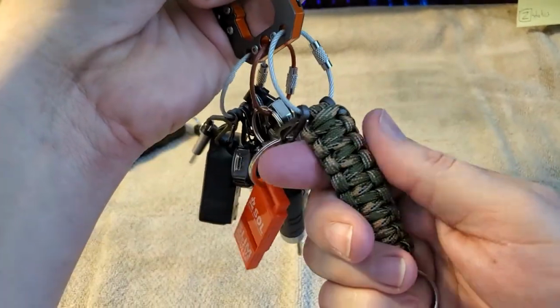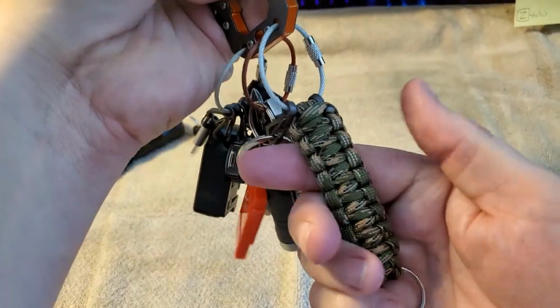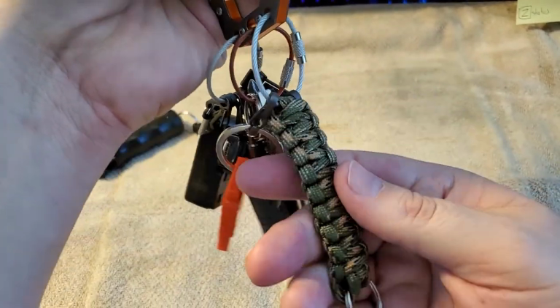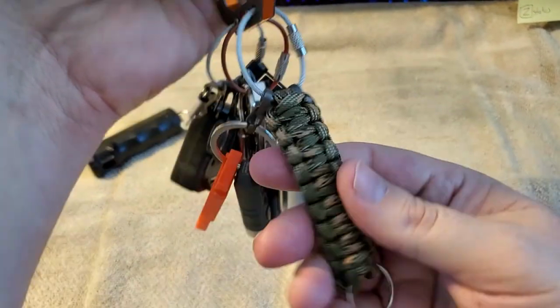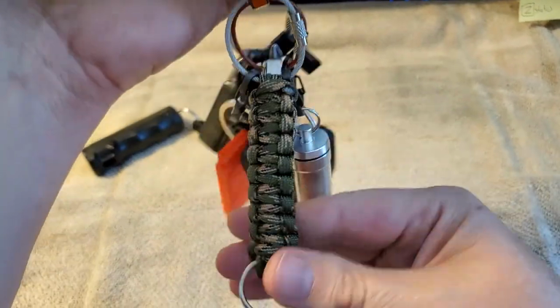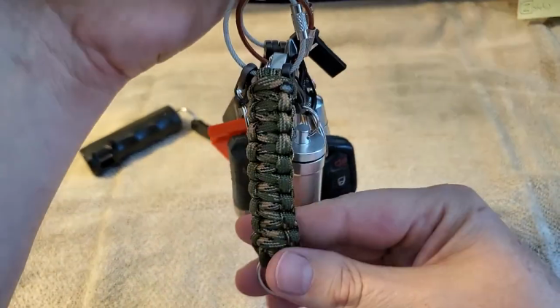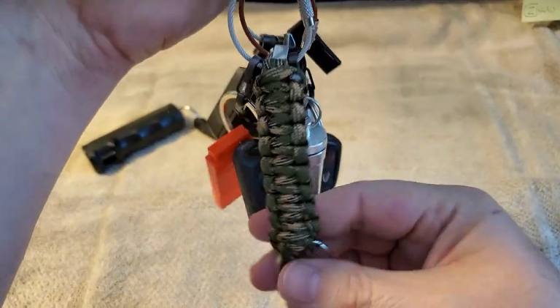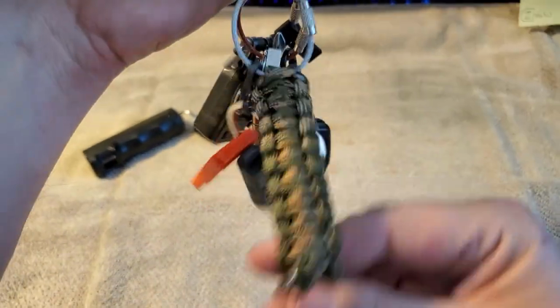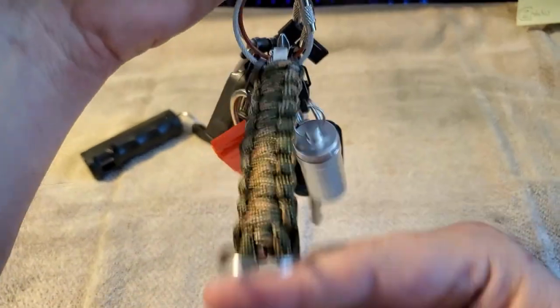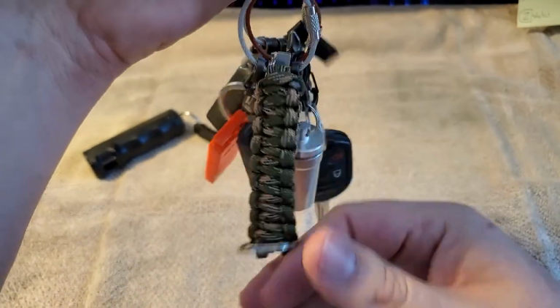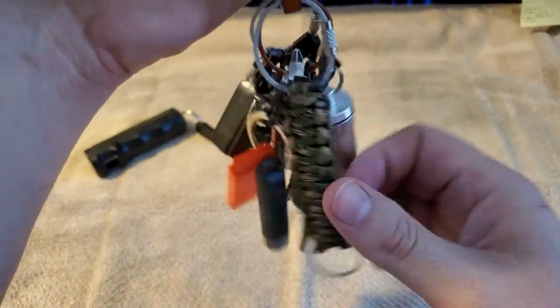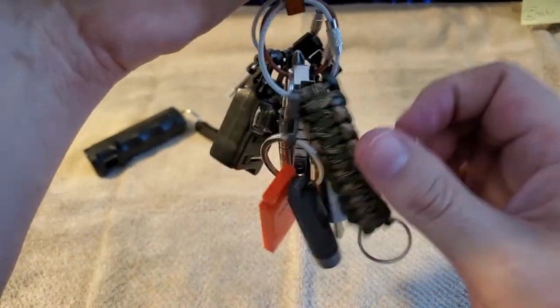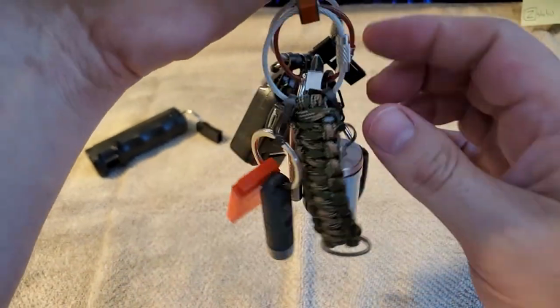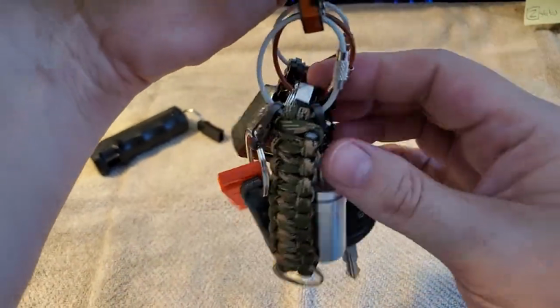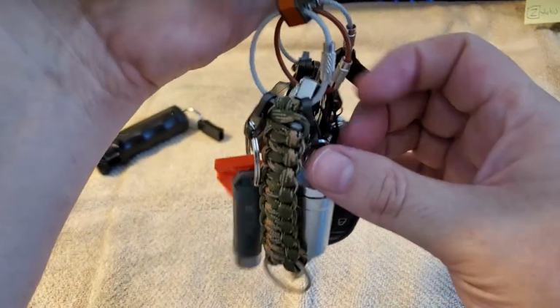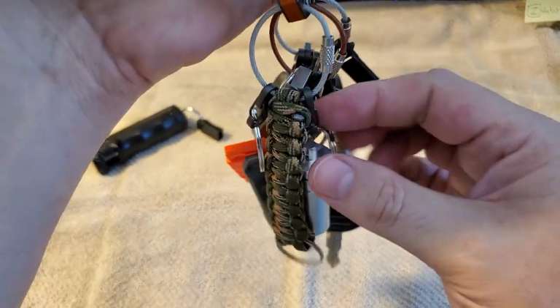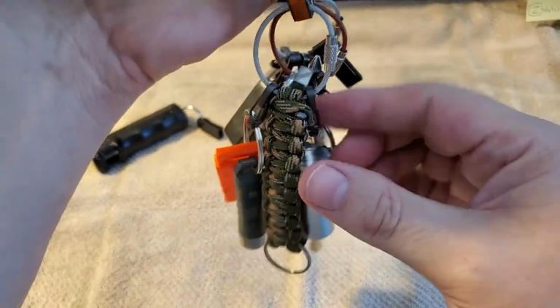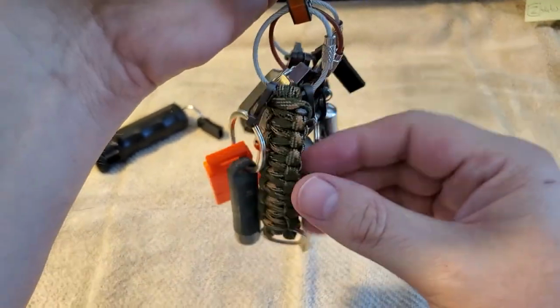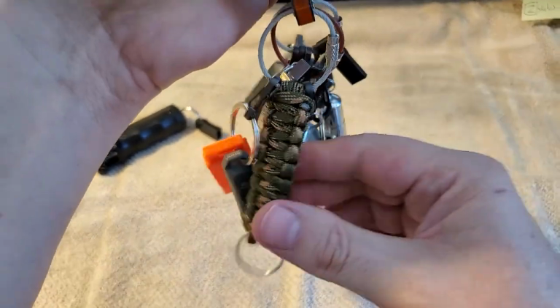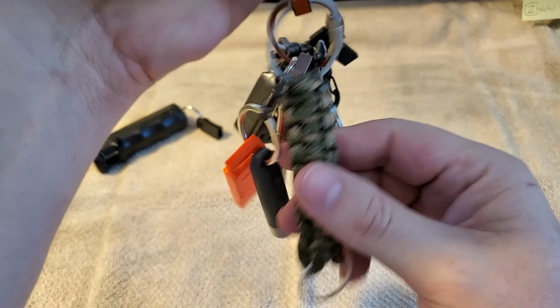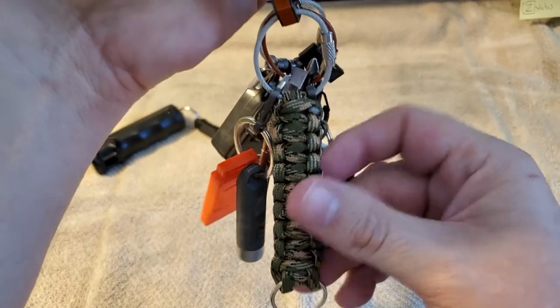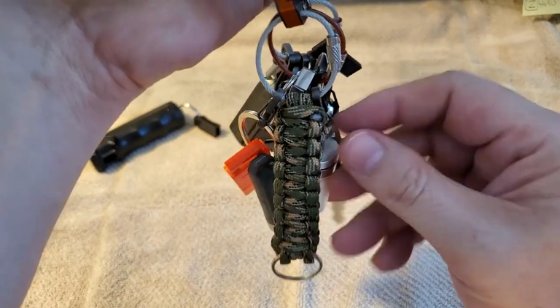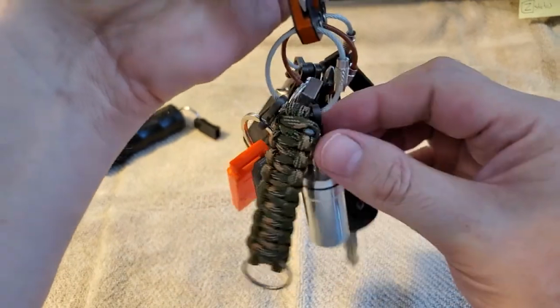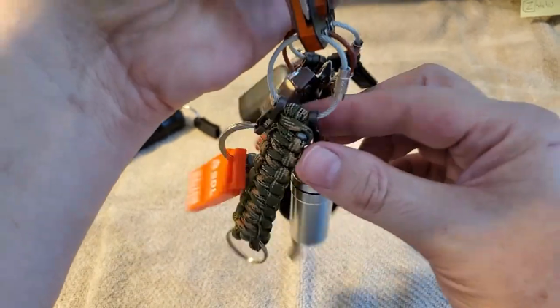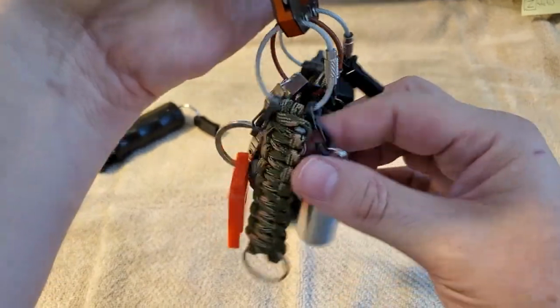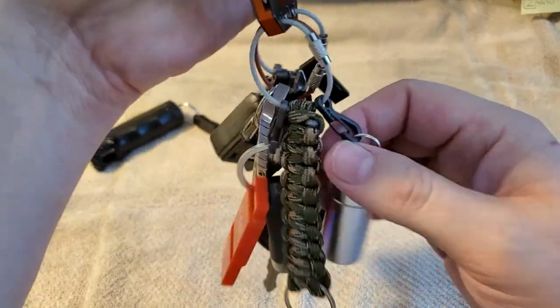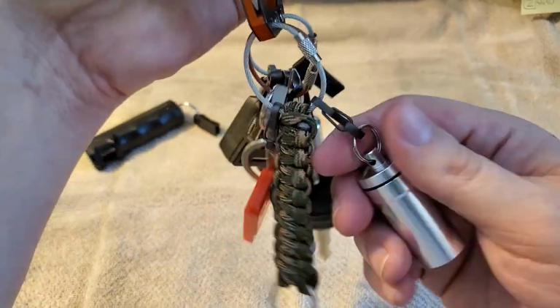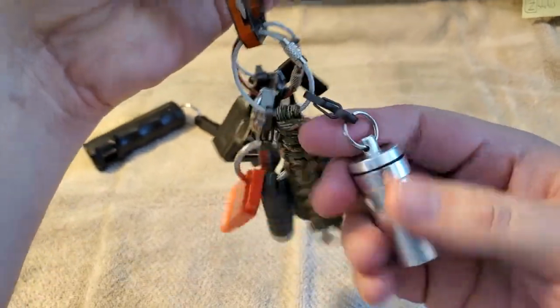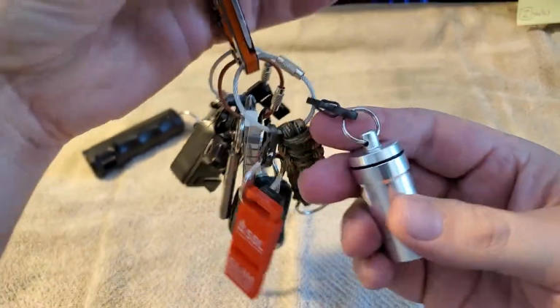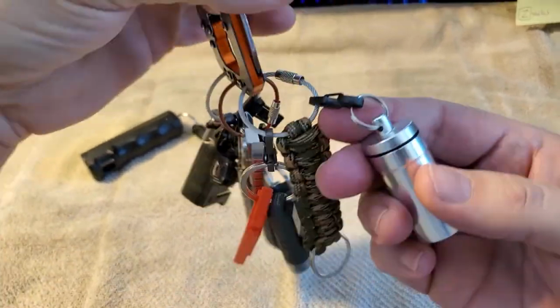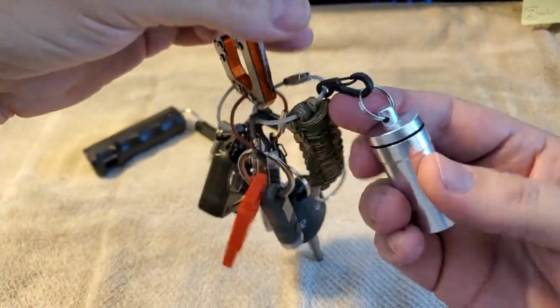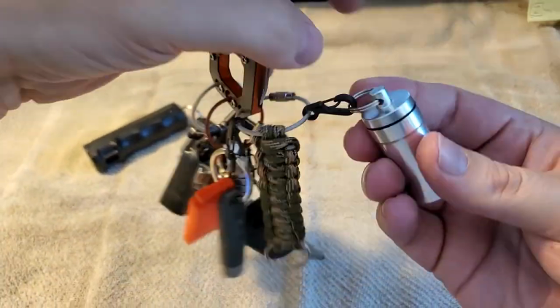Up next is just some paracord, because you never know when you need to tie something off. It's really lightweight, so I said I'd throw it on there.